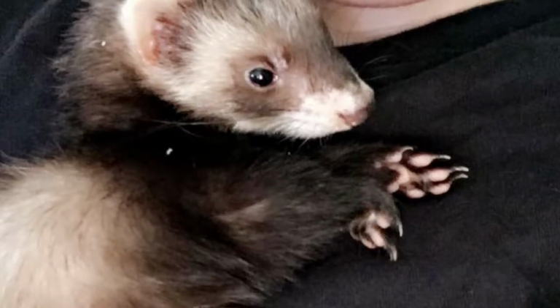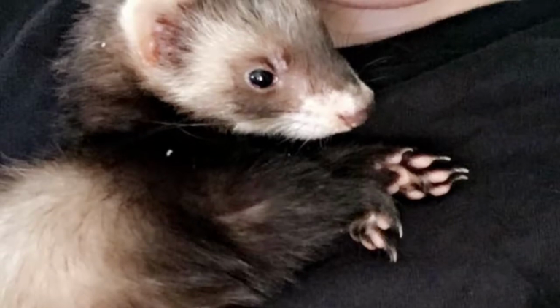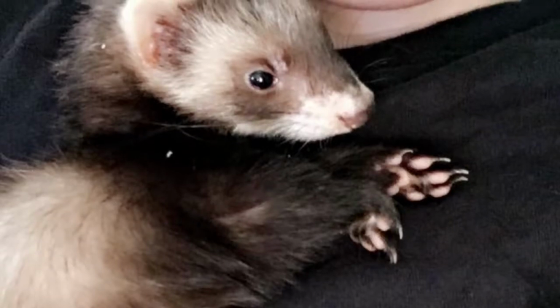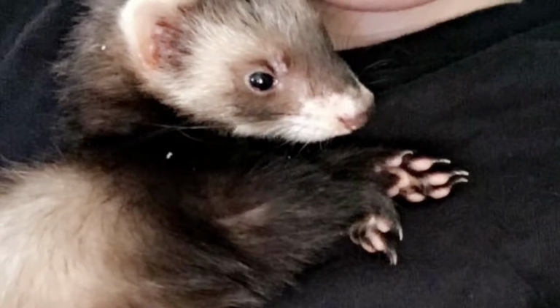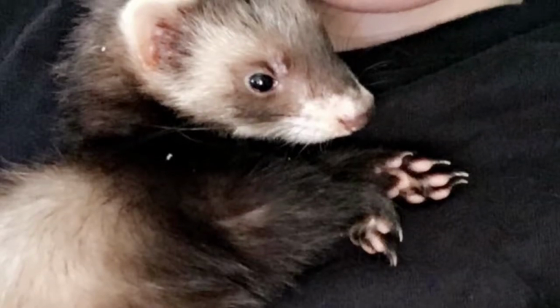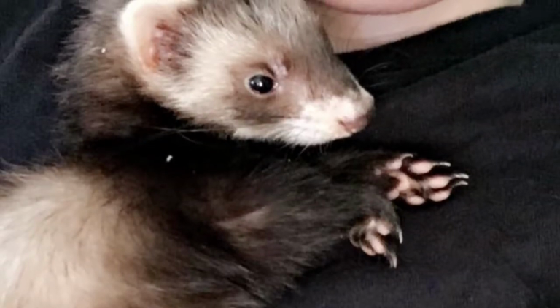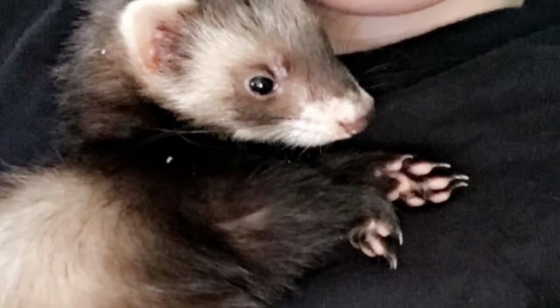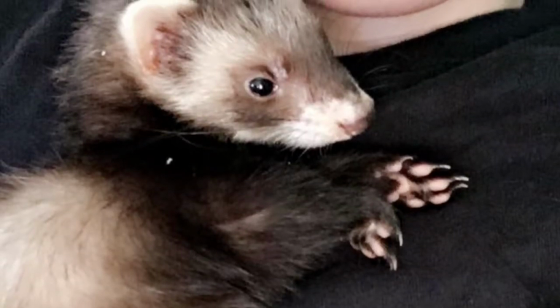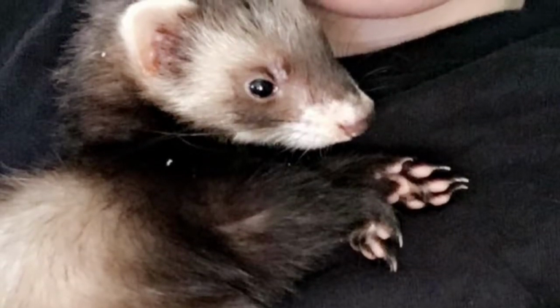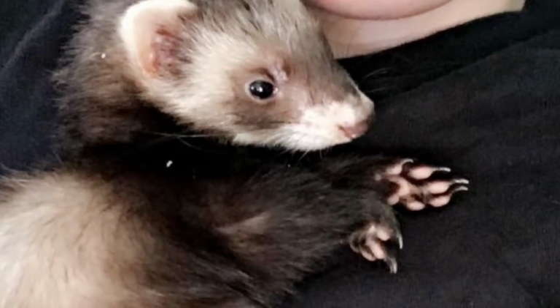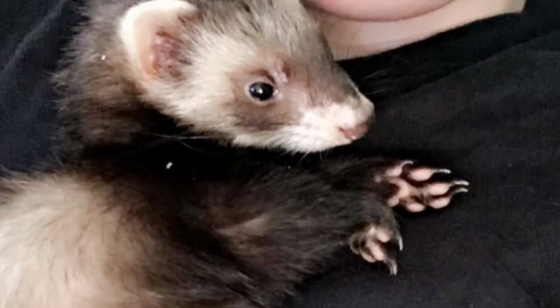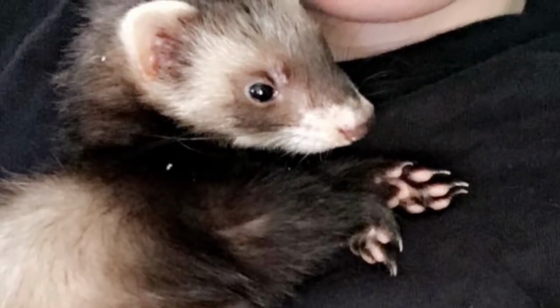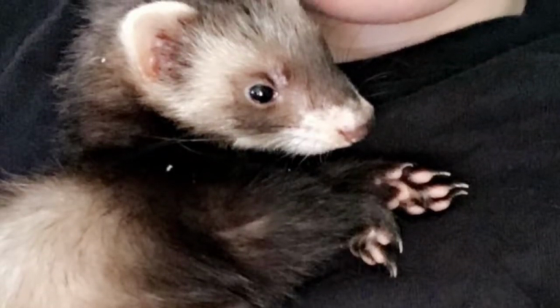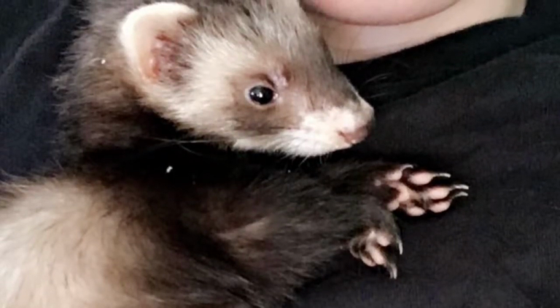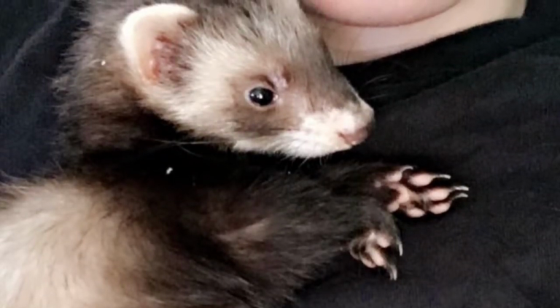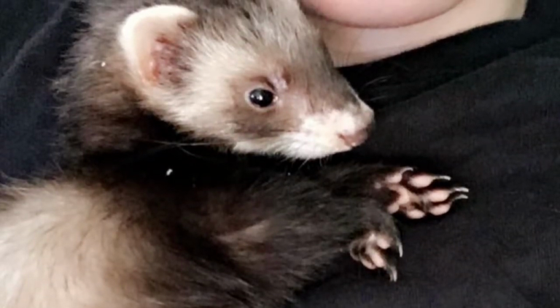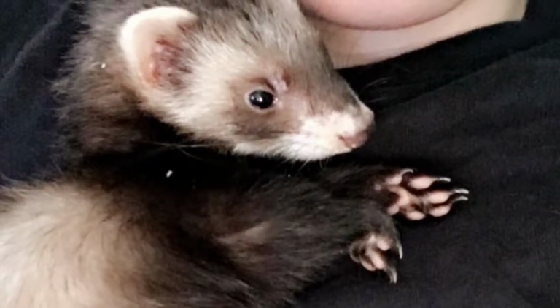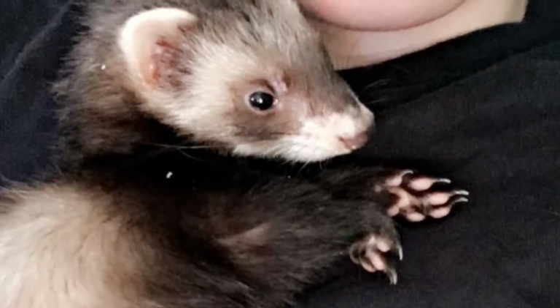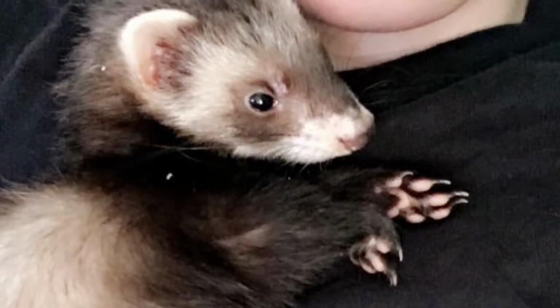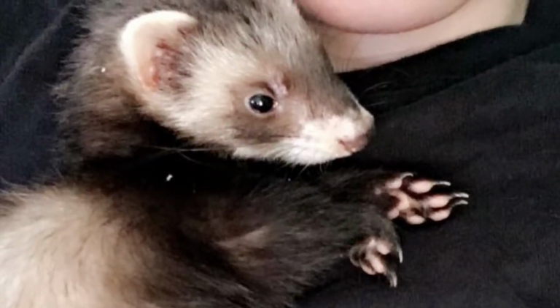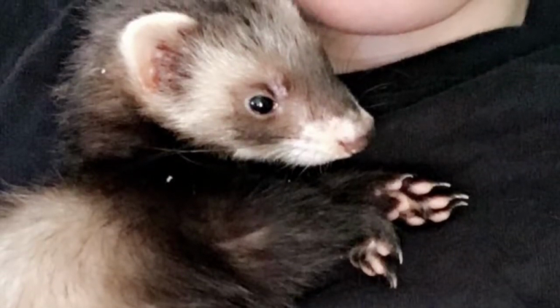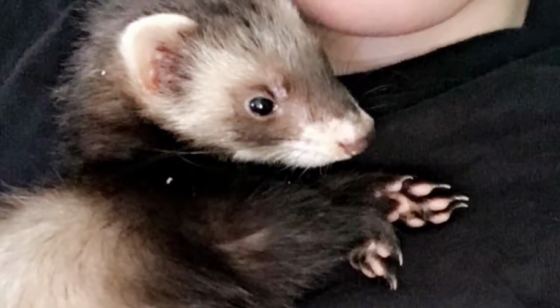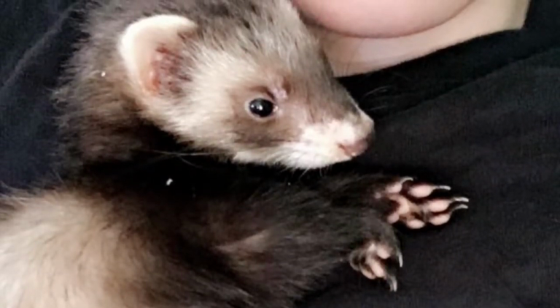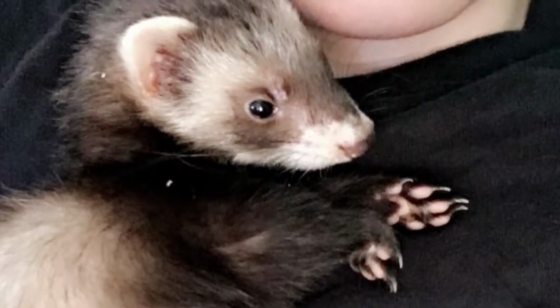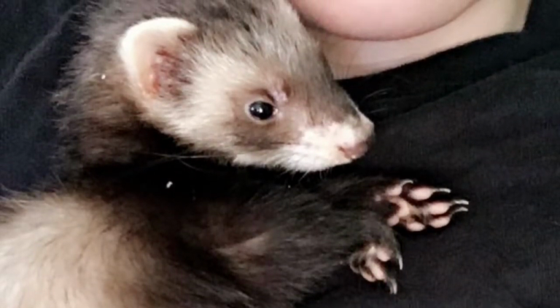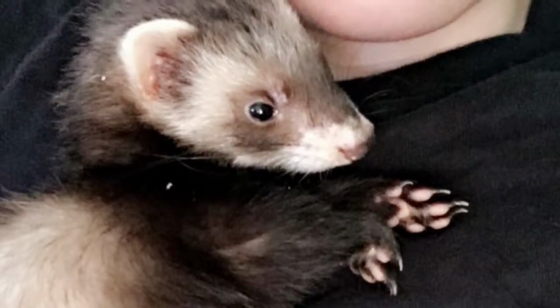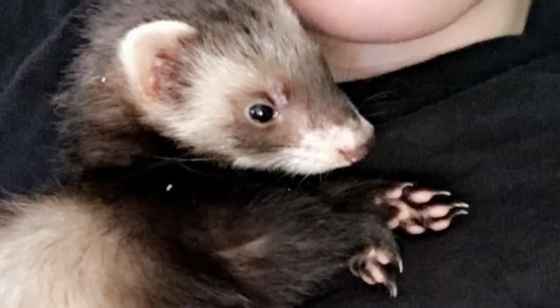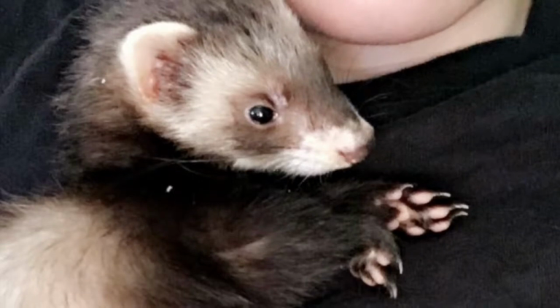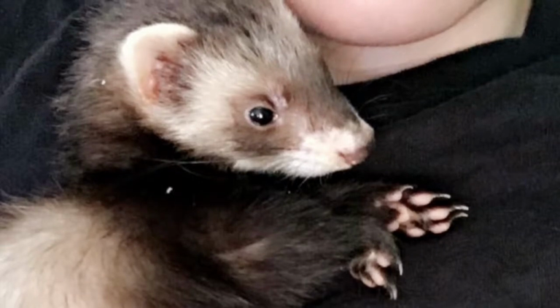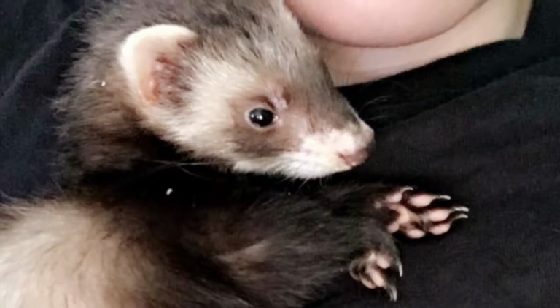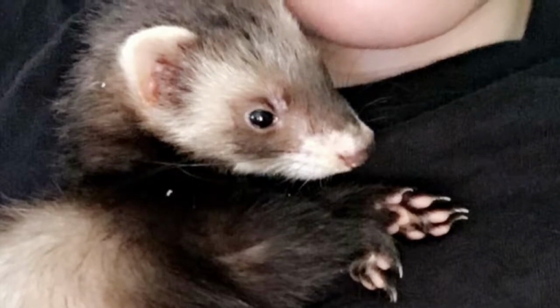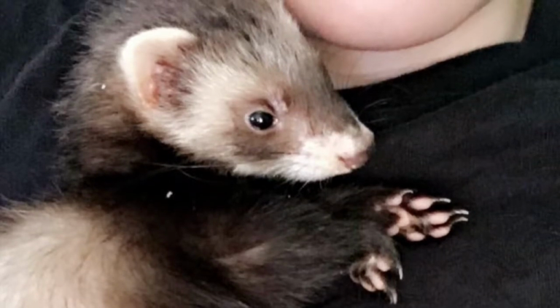So before we start today's video, I wanted everyone to meet my ferret named Dexter. I got him last week.